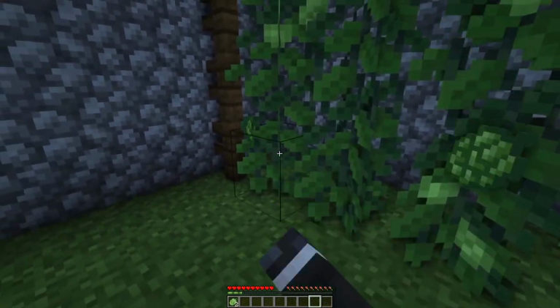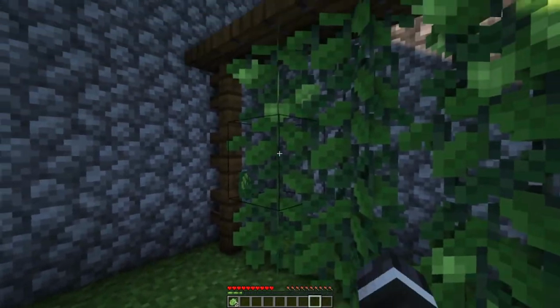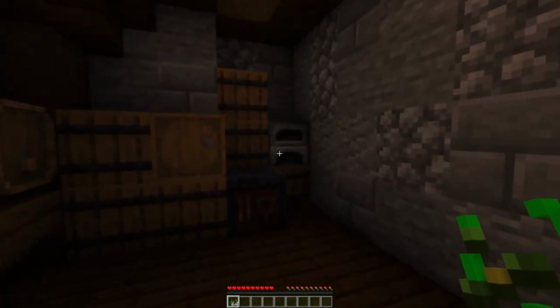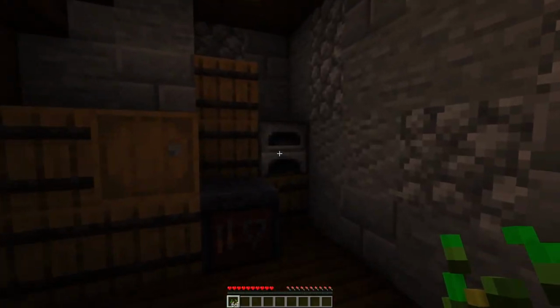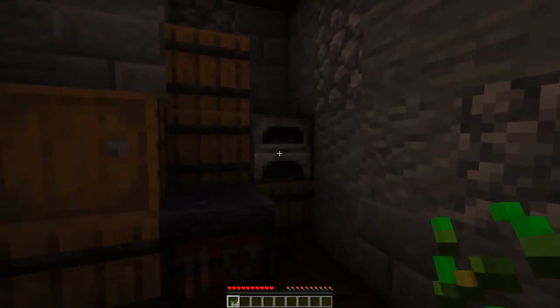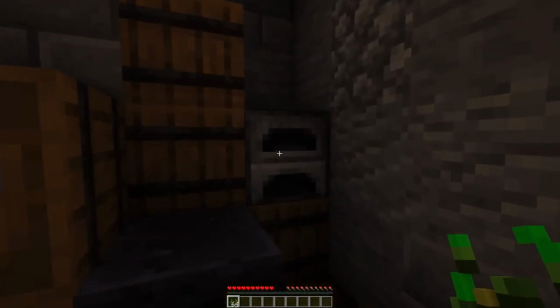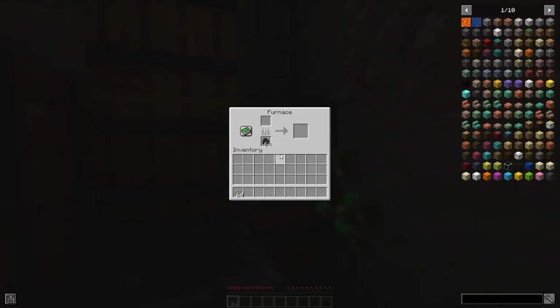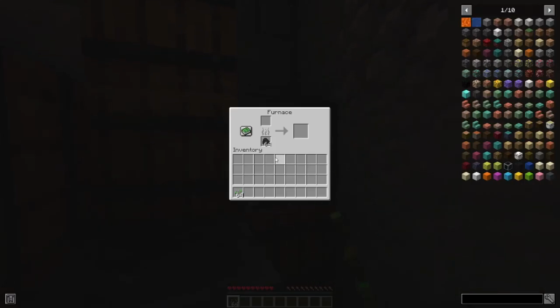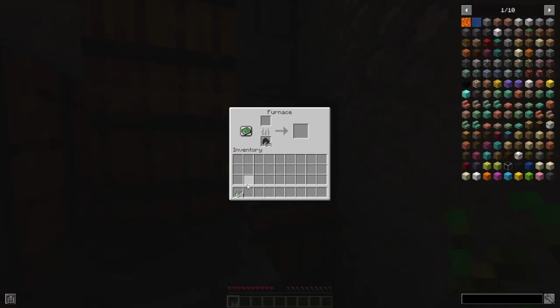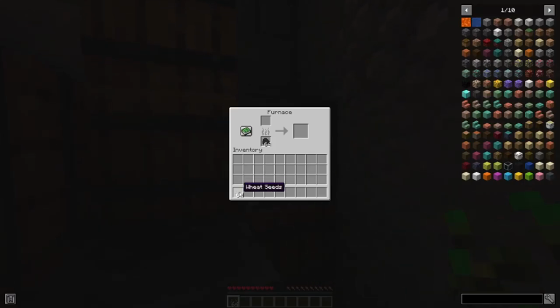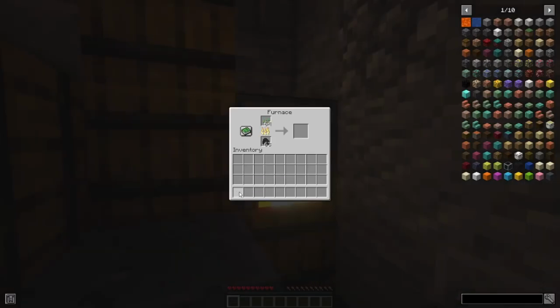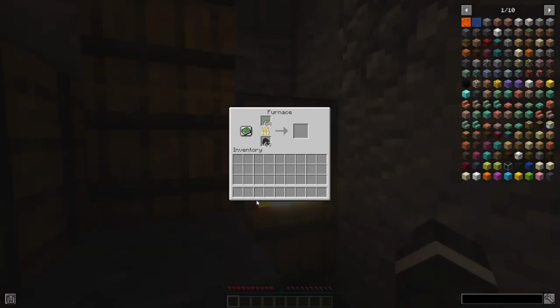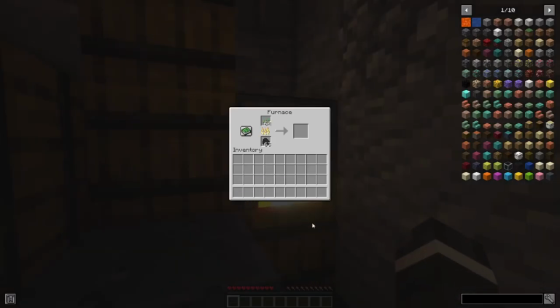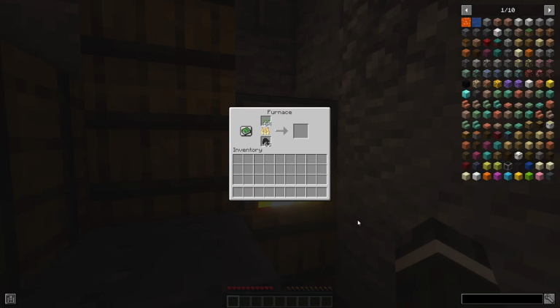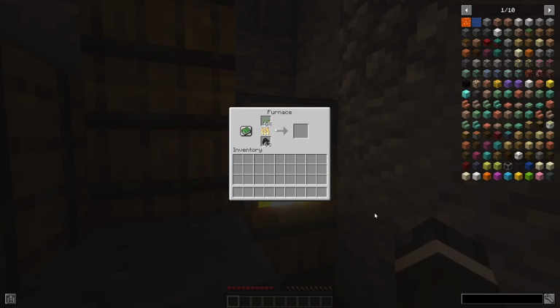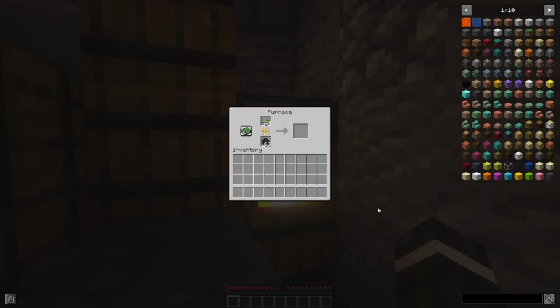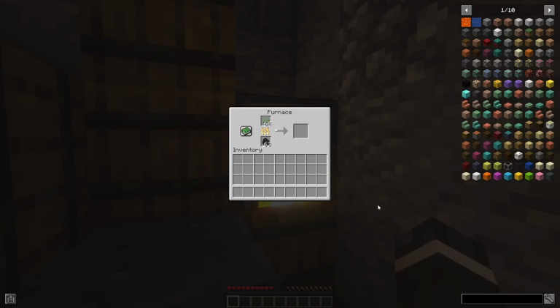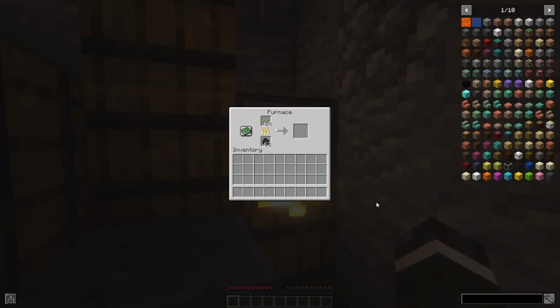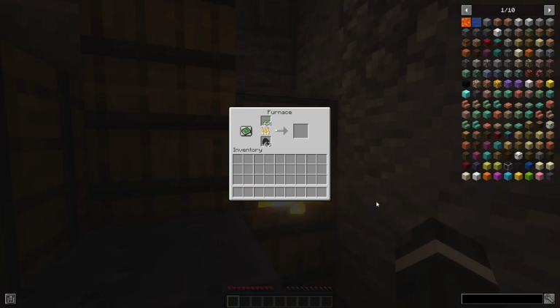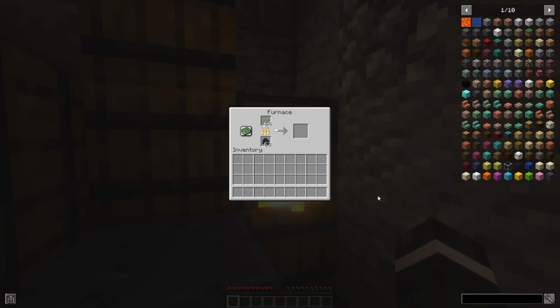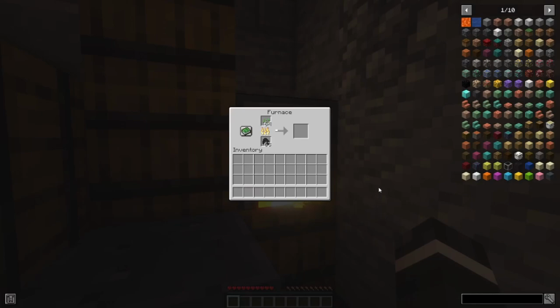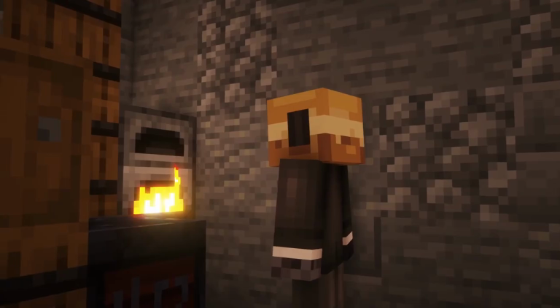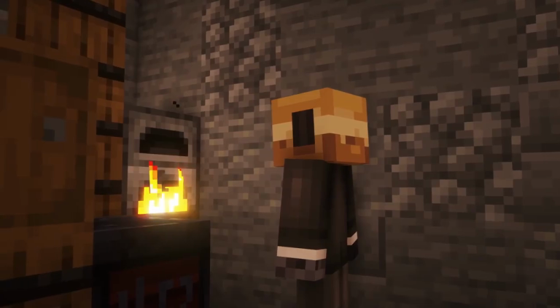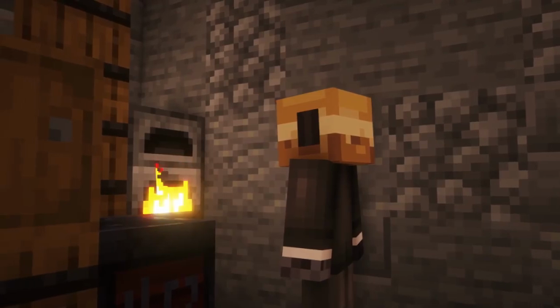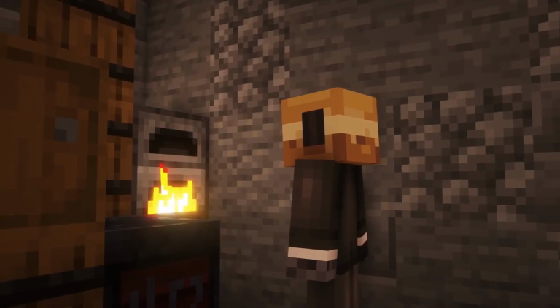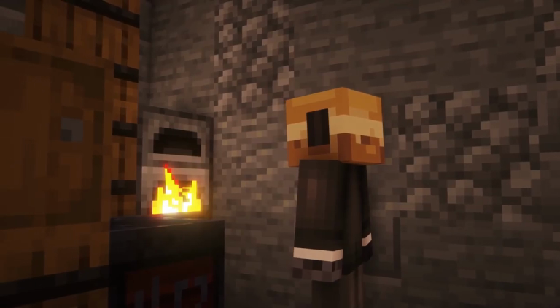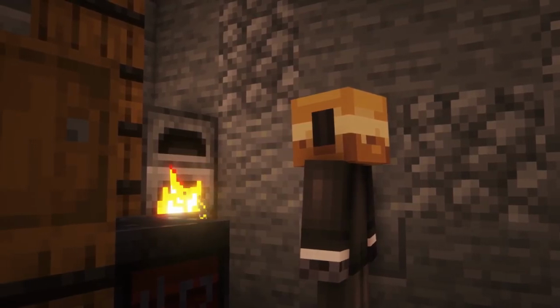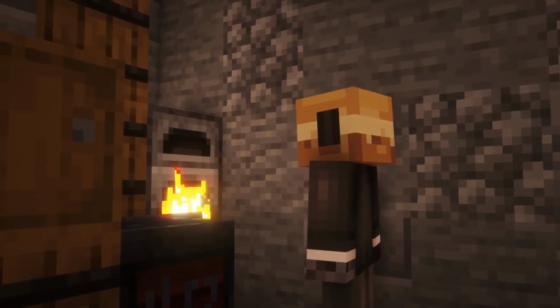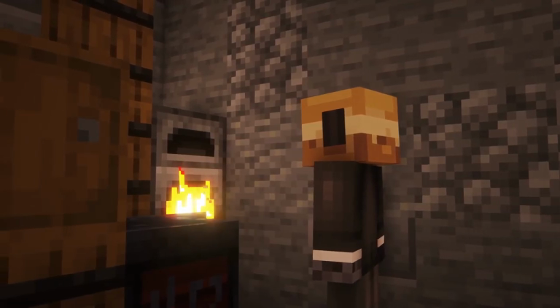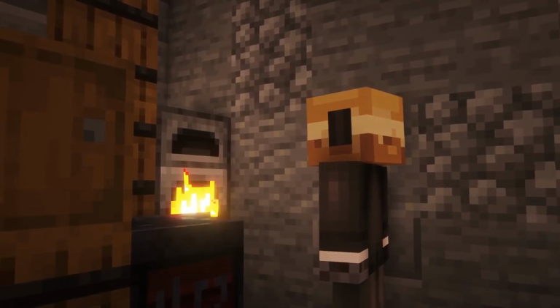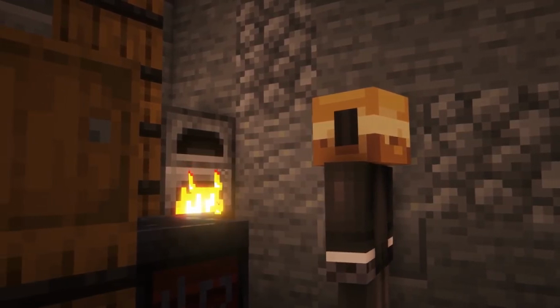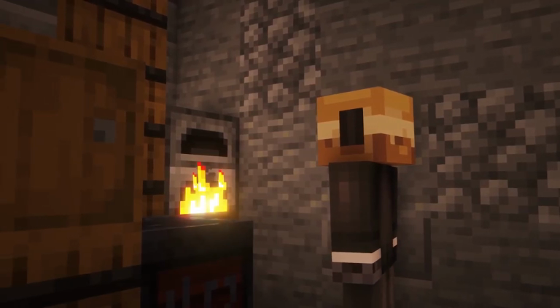For many drinks included in the mod you will also need dry wheat seeds. You can obtain them by smelting normal wheat seeds.